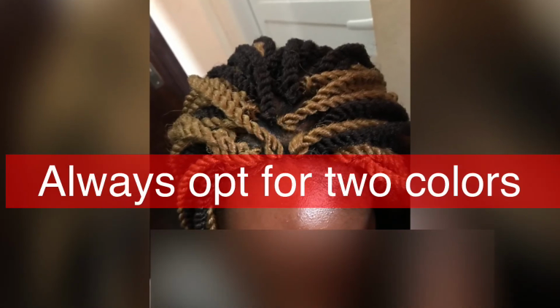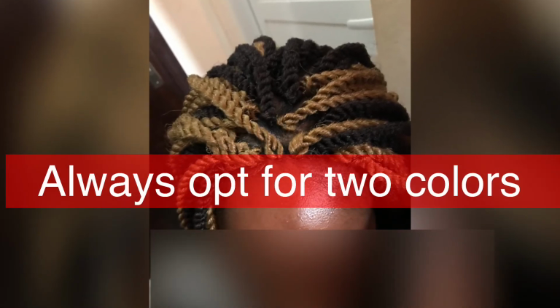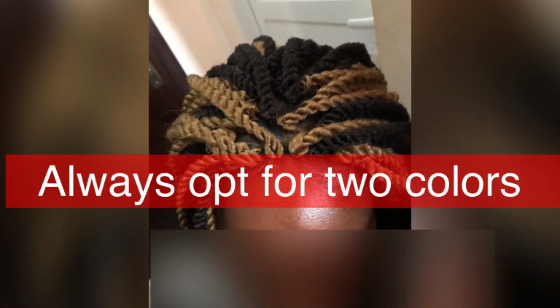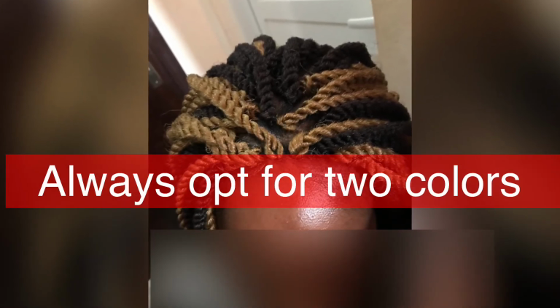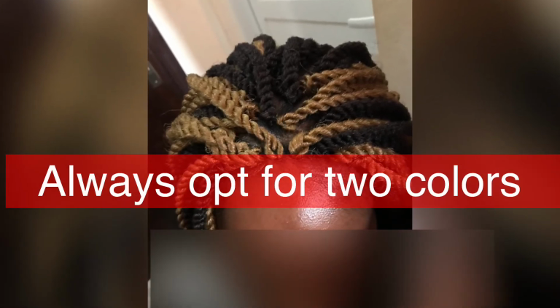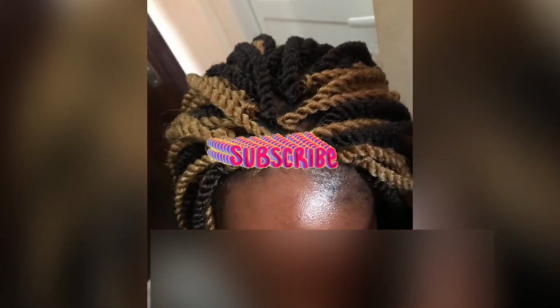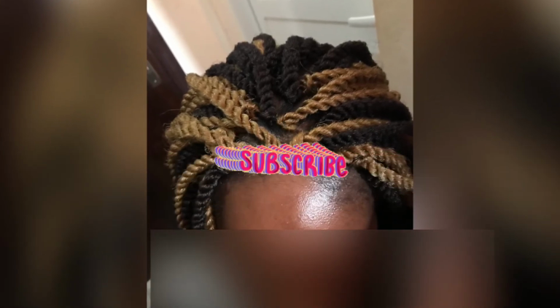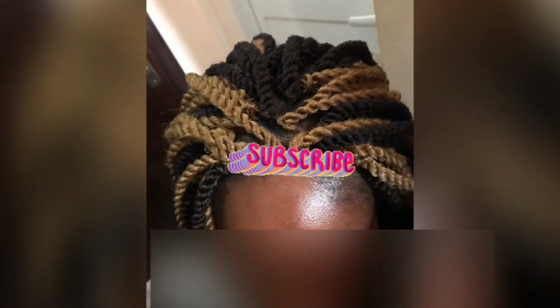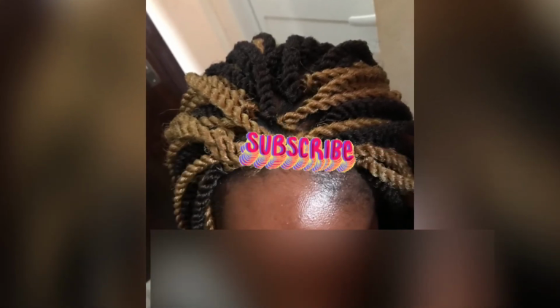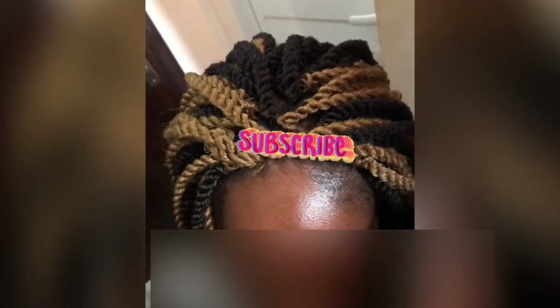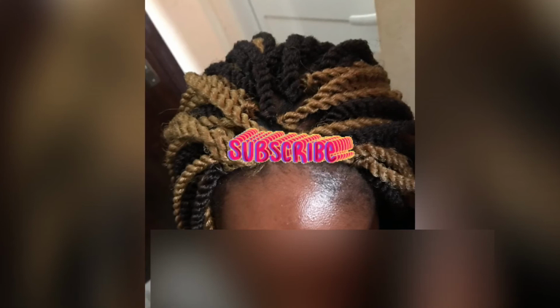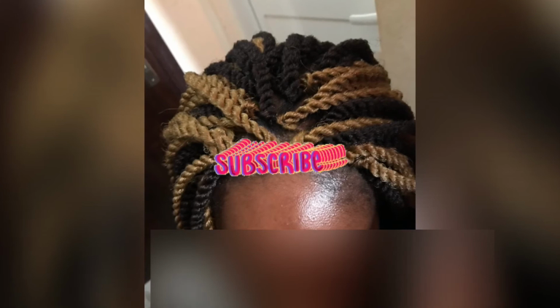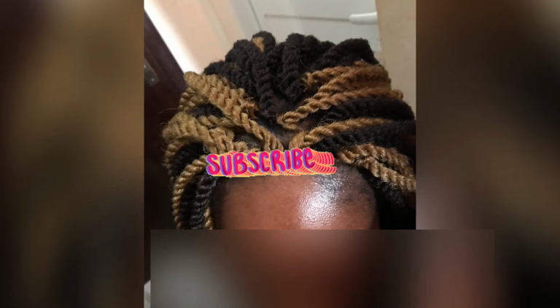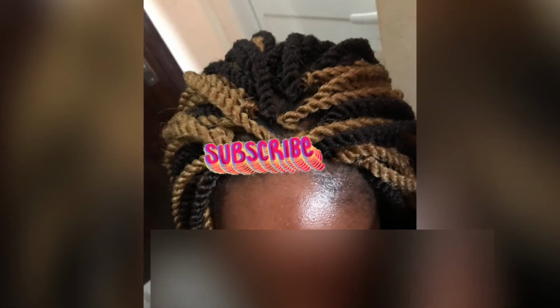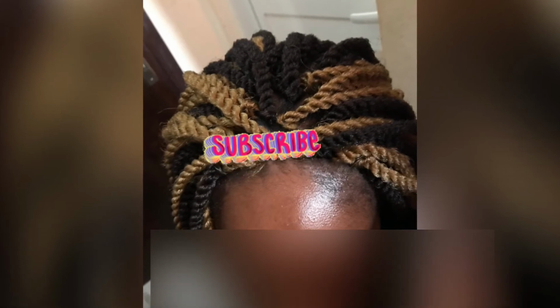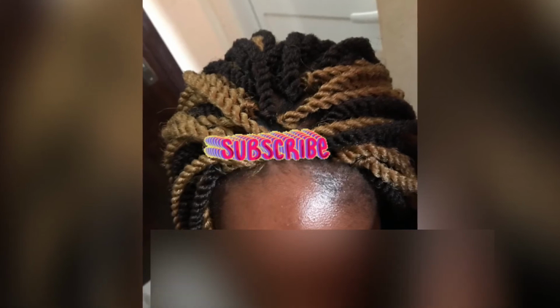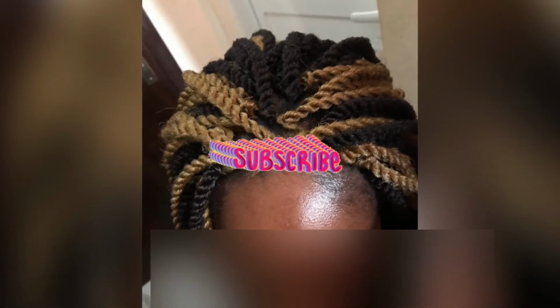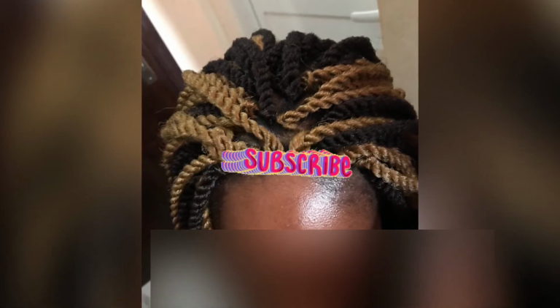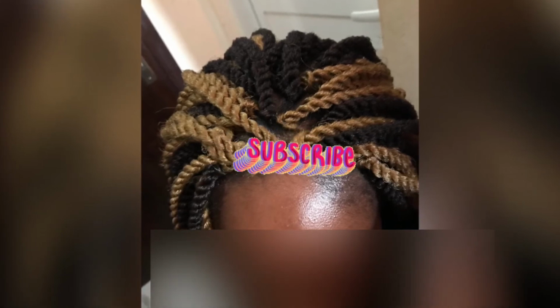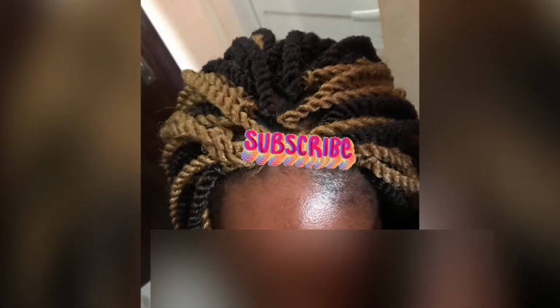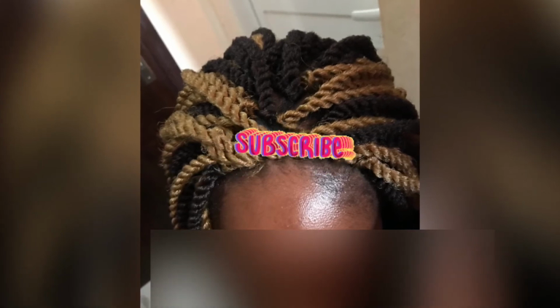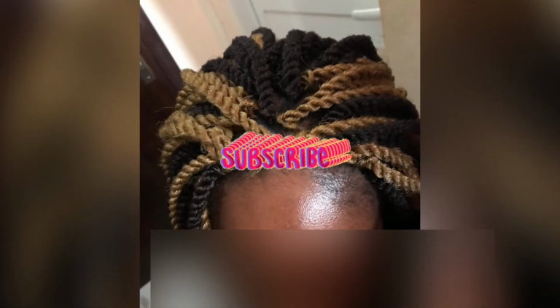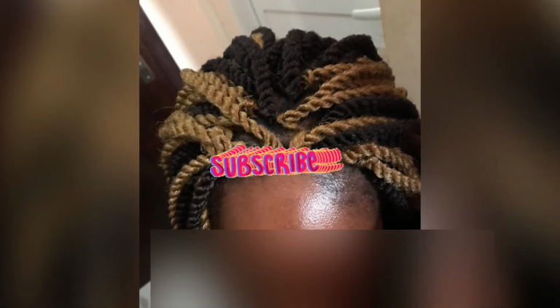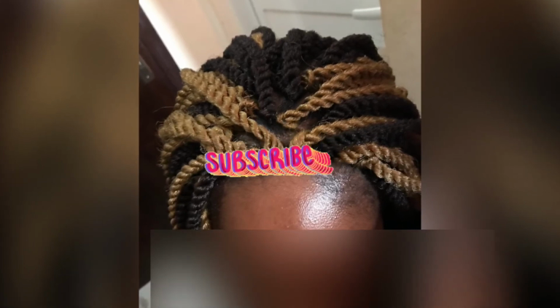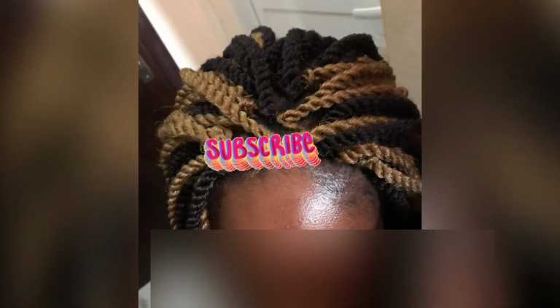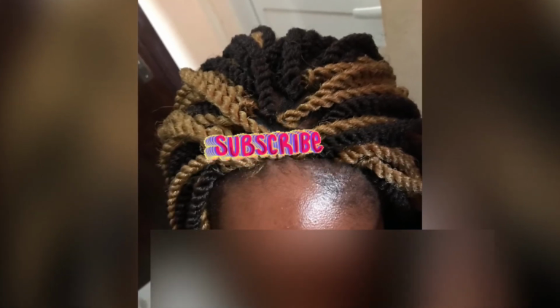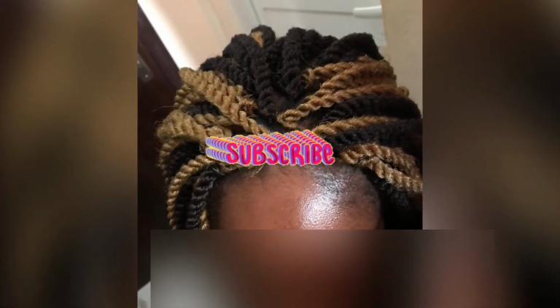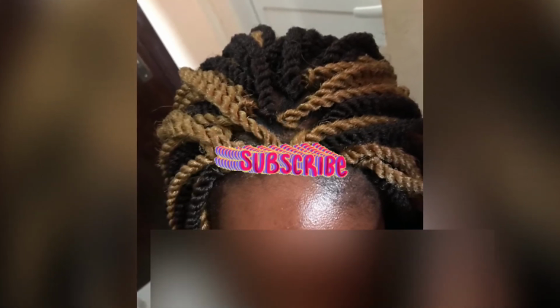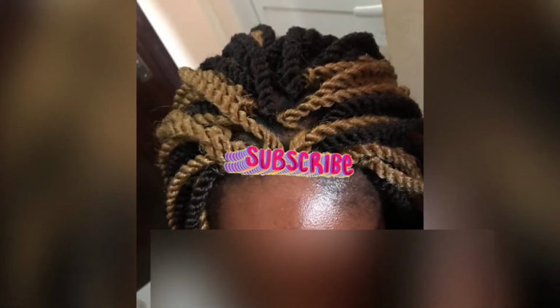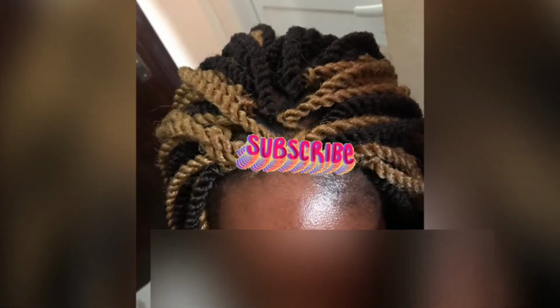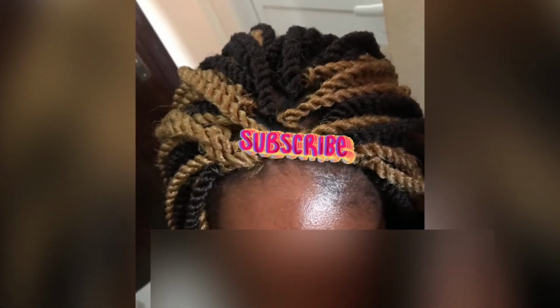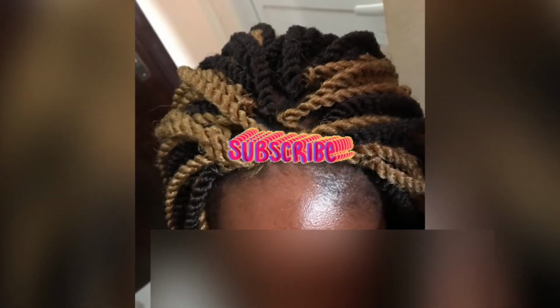Remember to subscribe, like, share, and comment, and click the notification button. I love you, until next time.